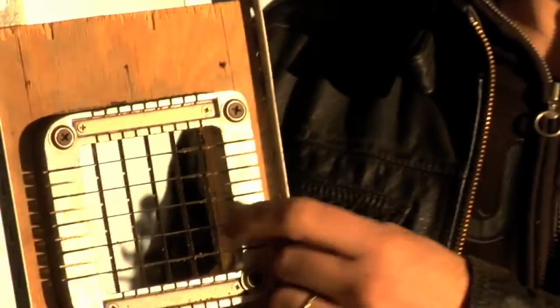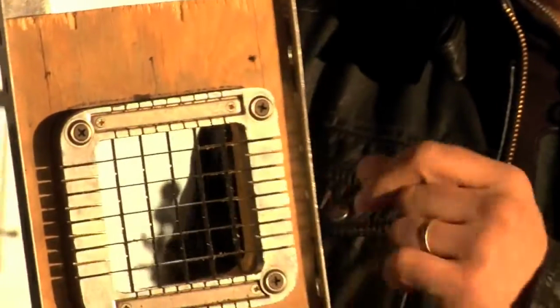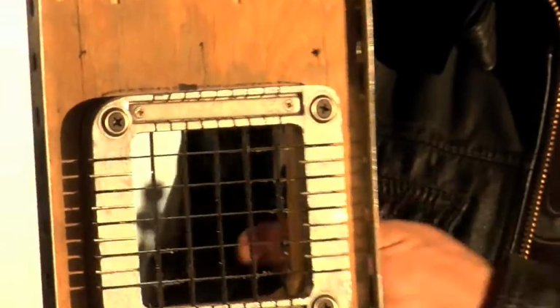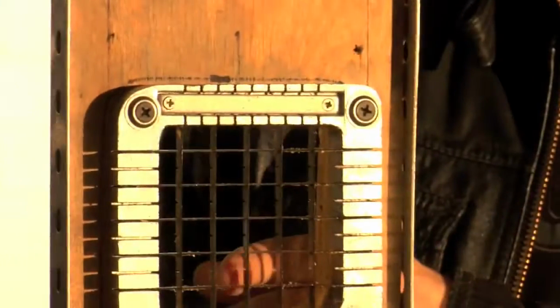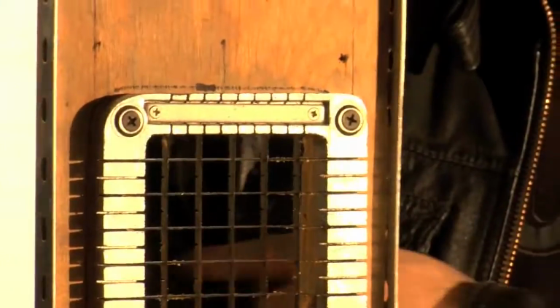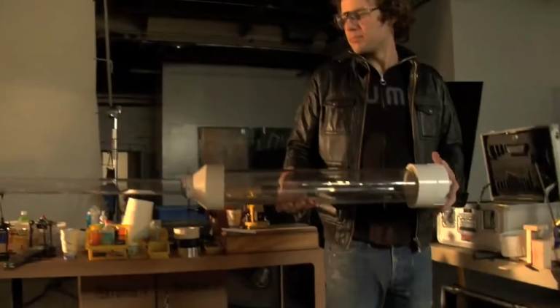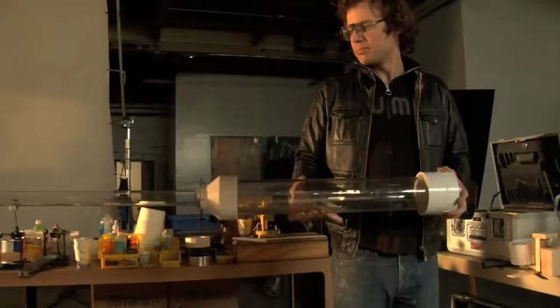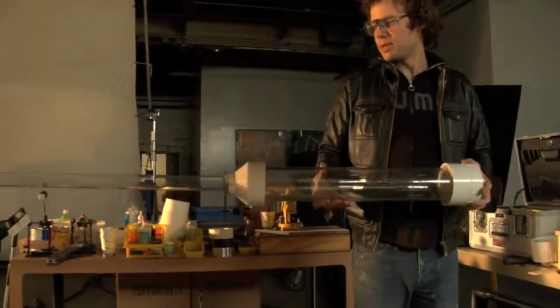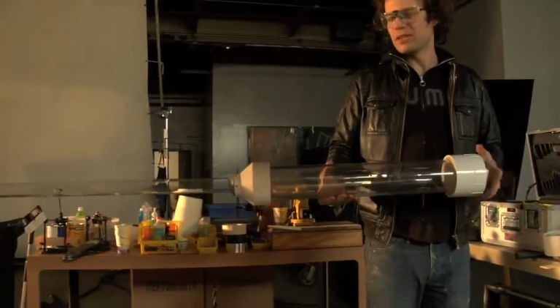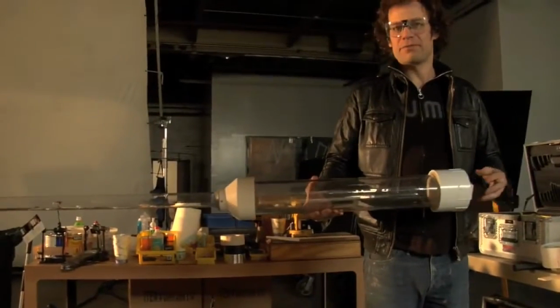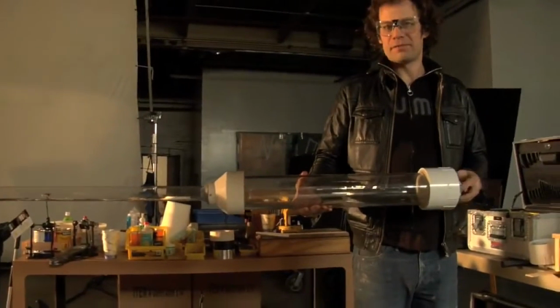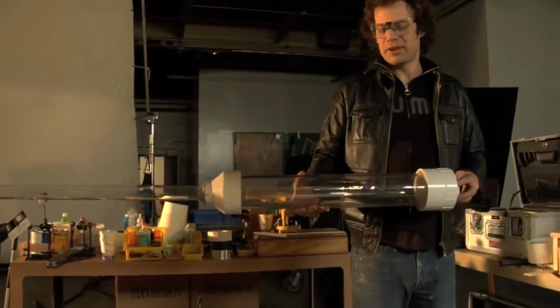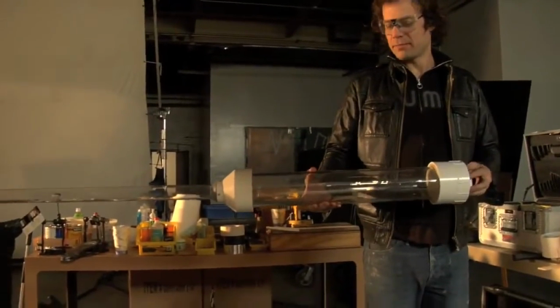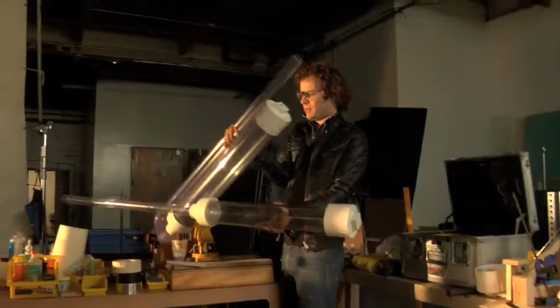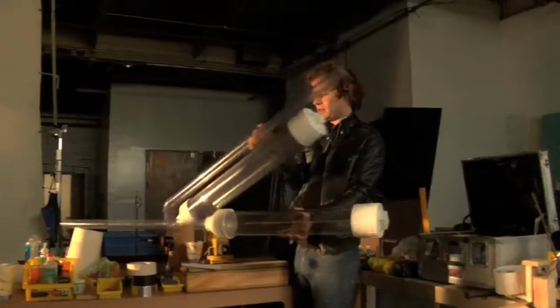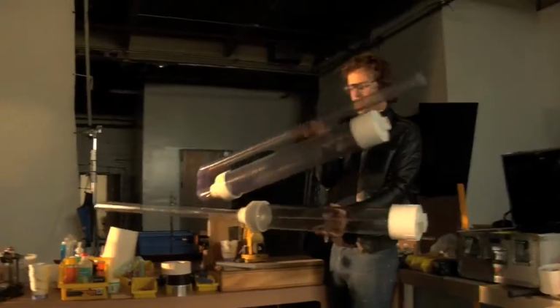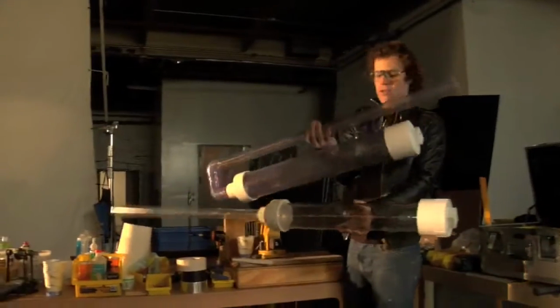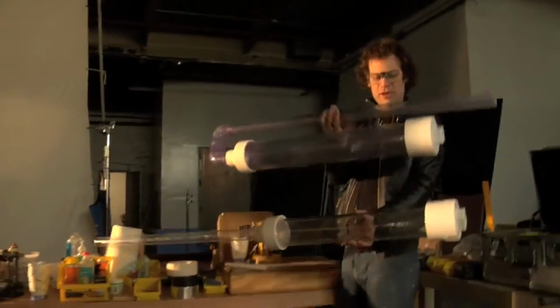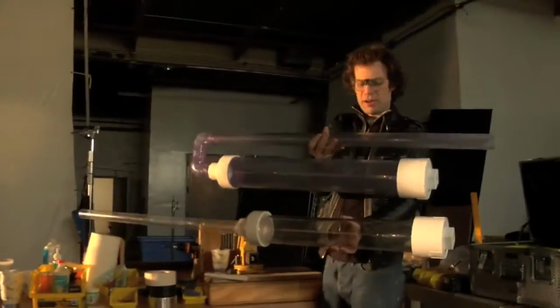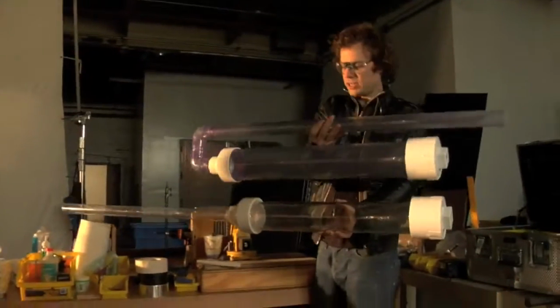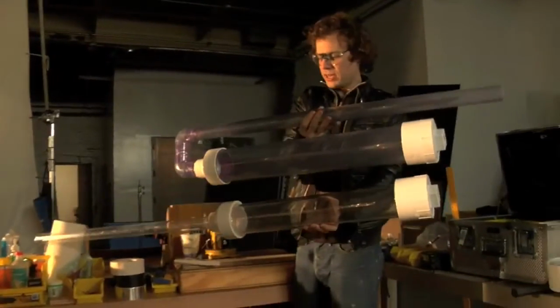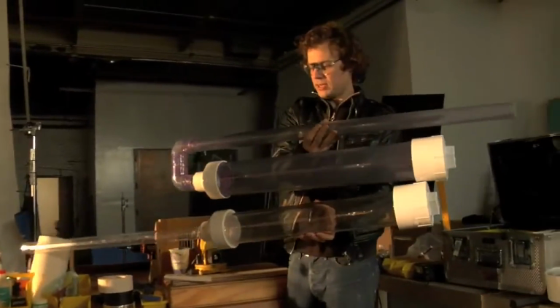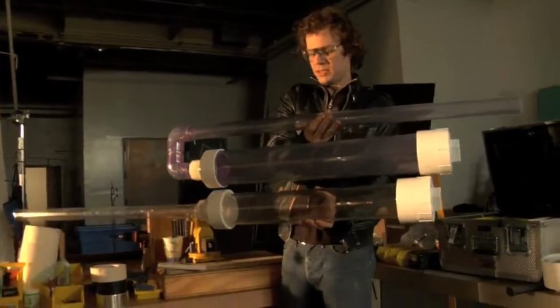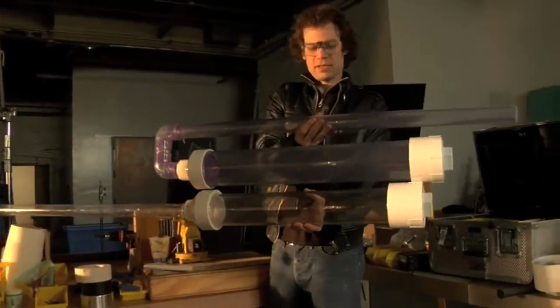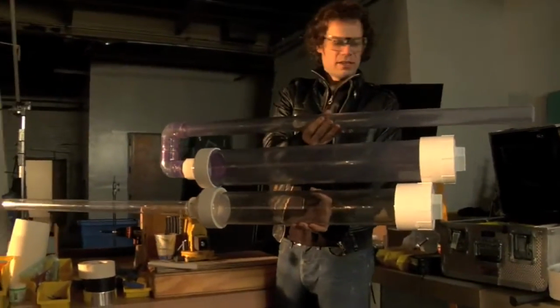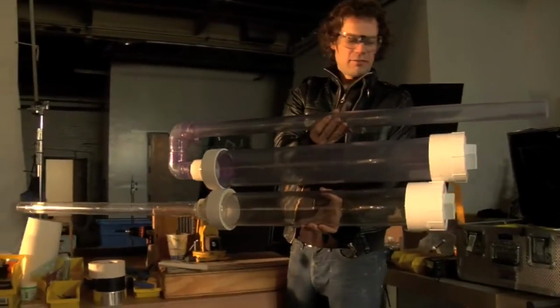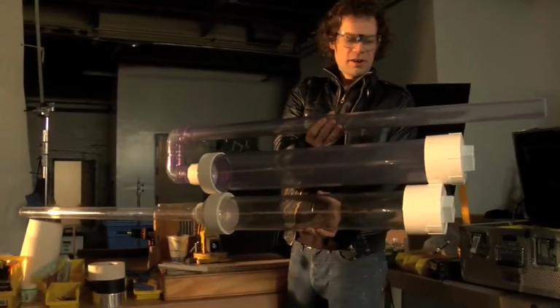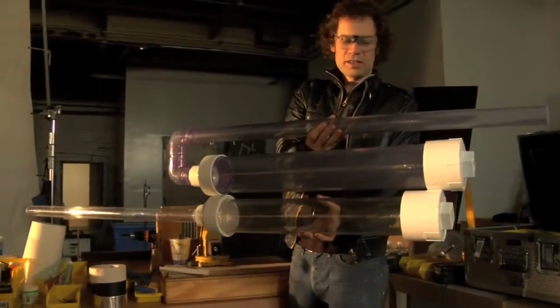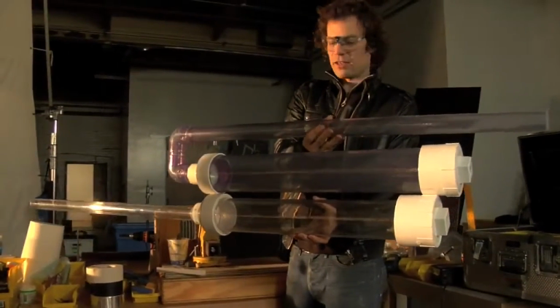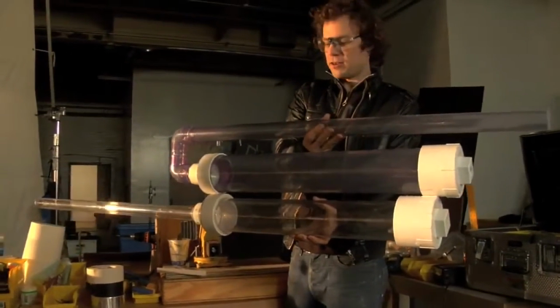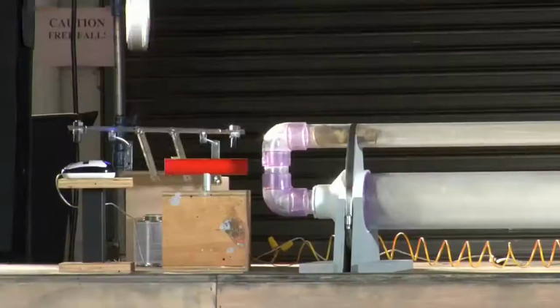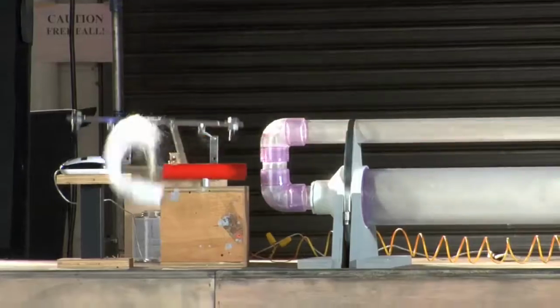This is our original gun, but it couldn't fit in frame, so we rearranged it. Now it fires in the other direction.